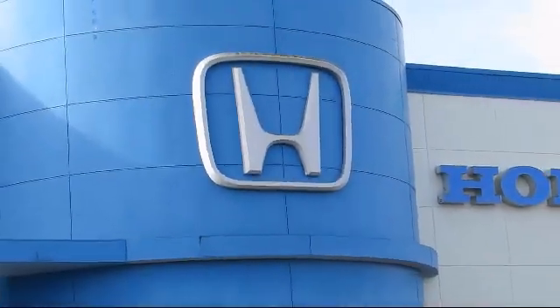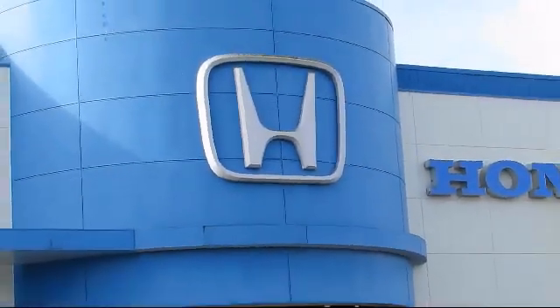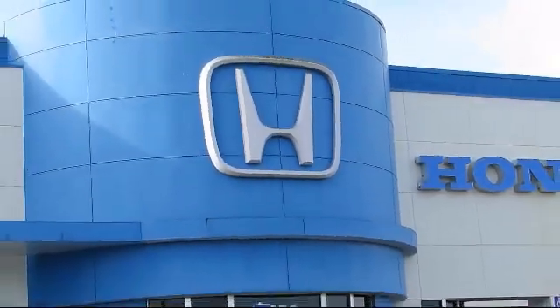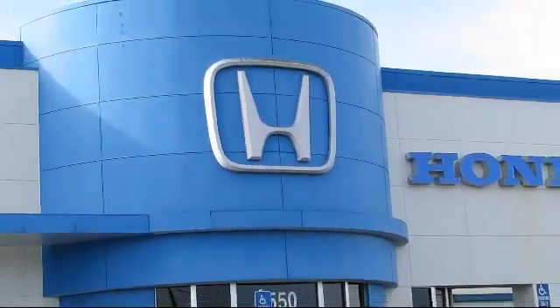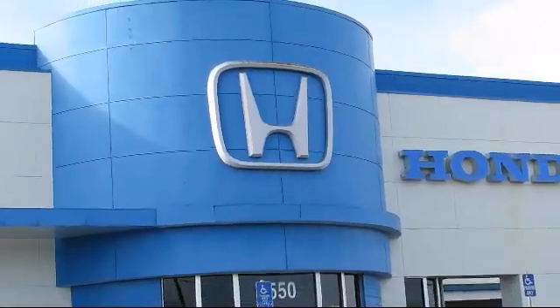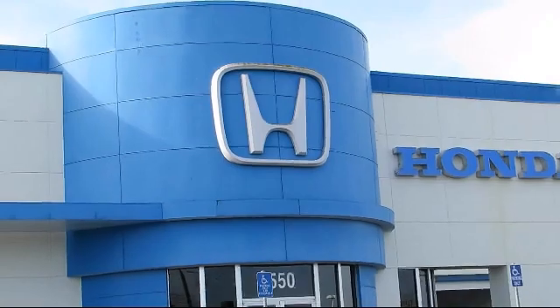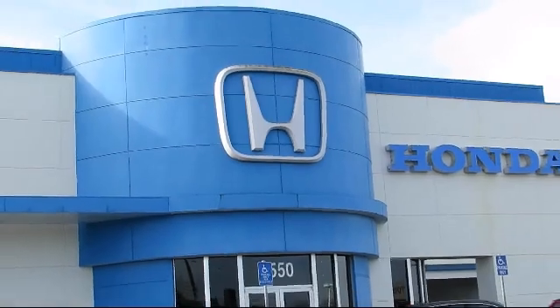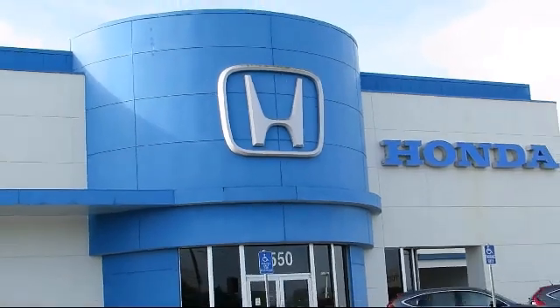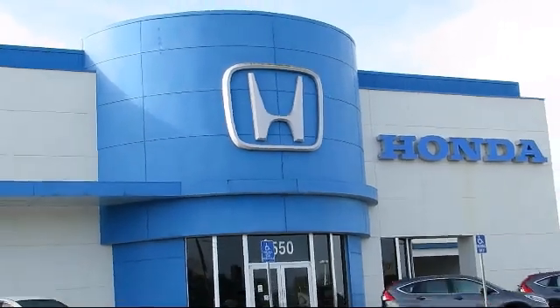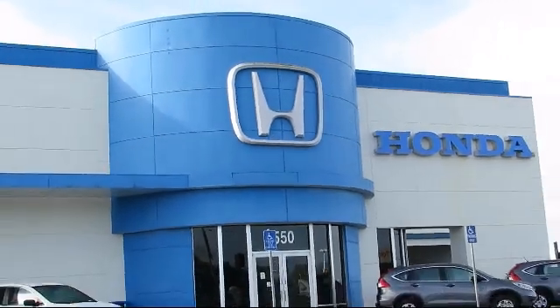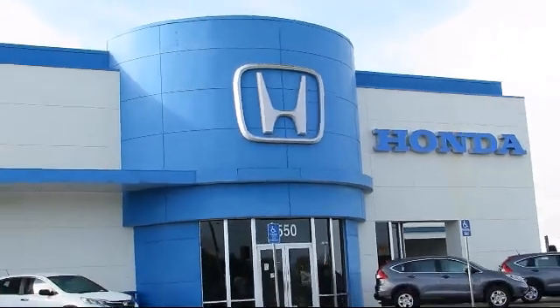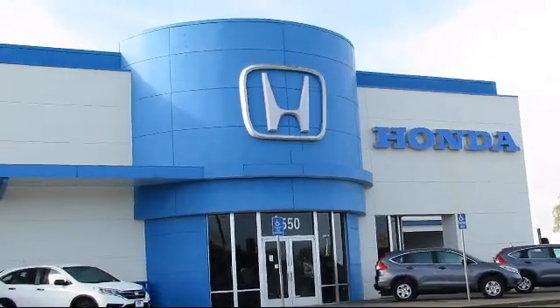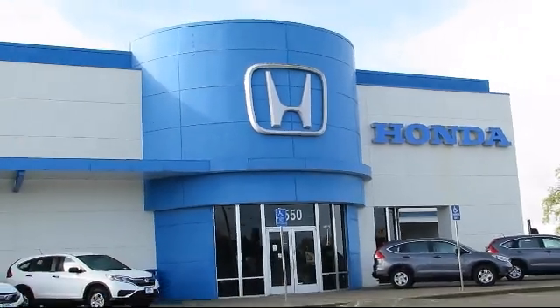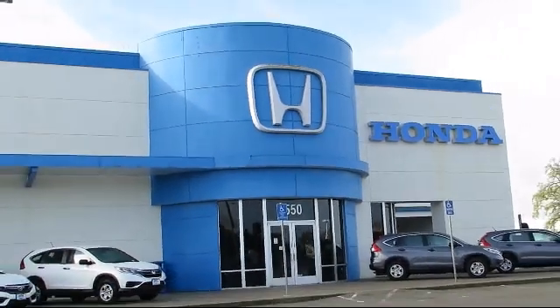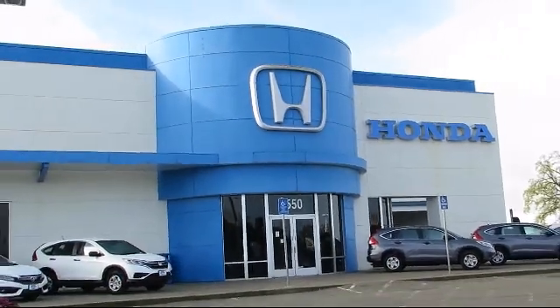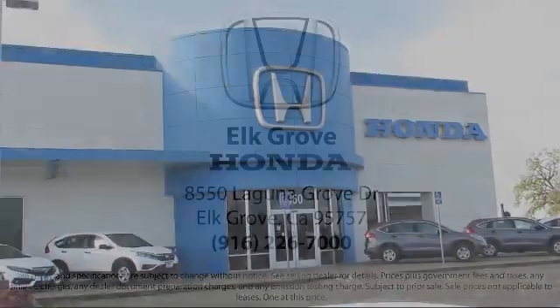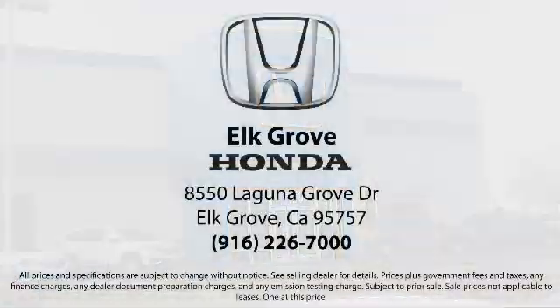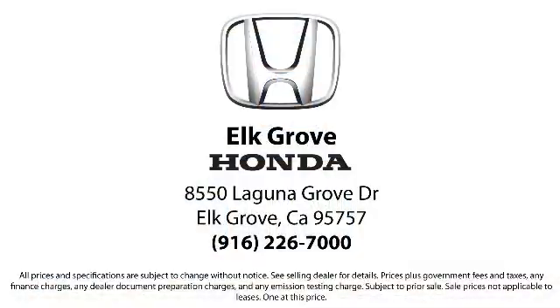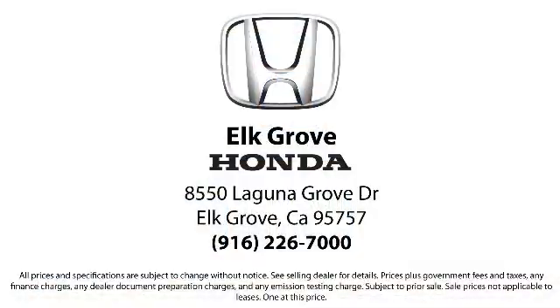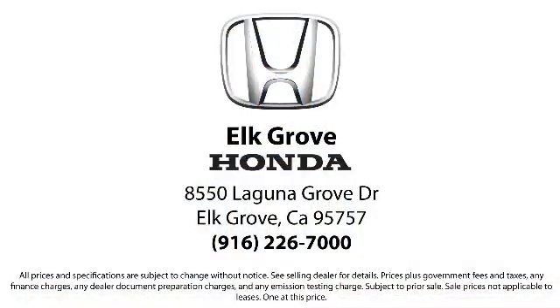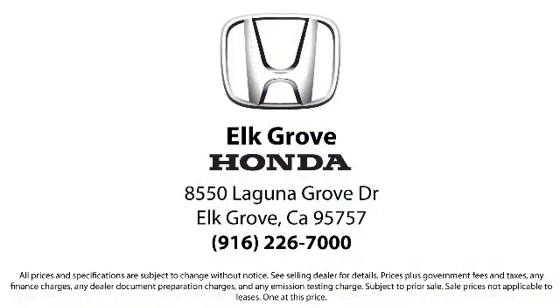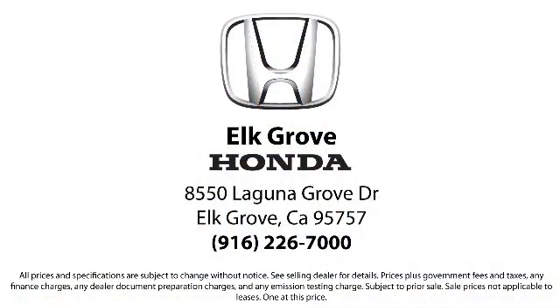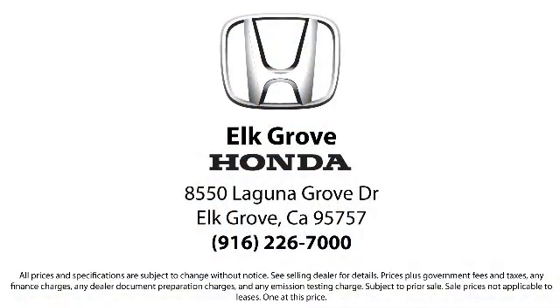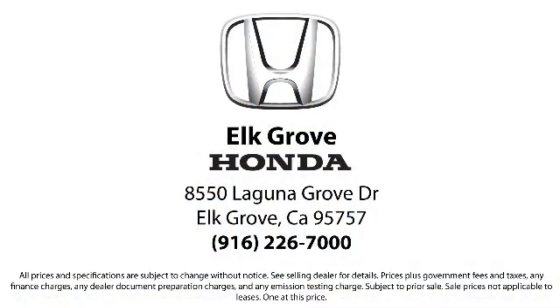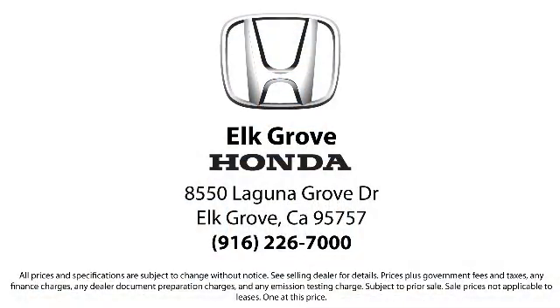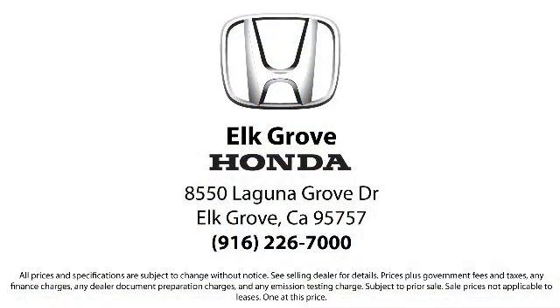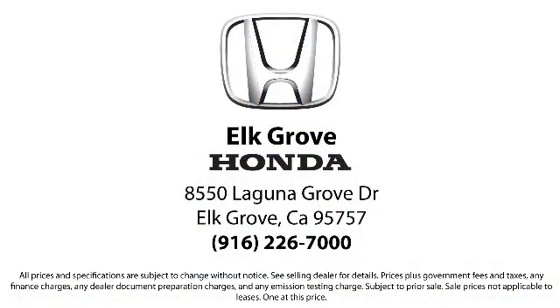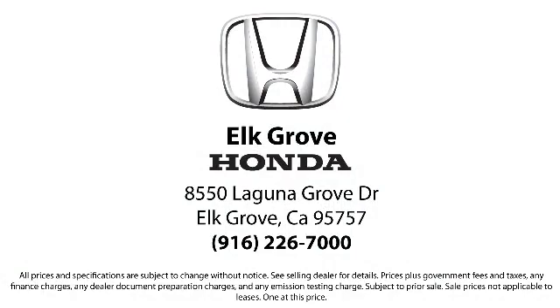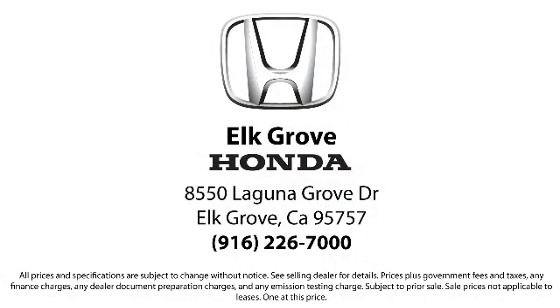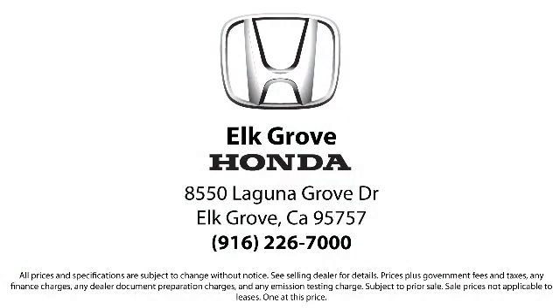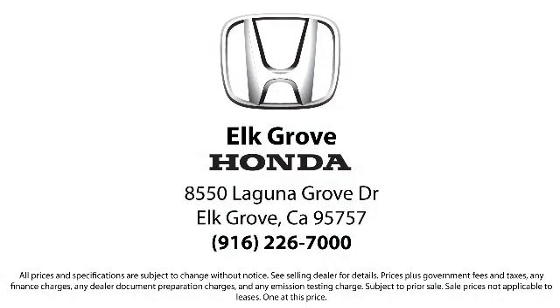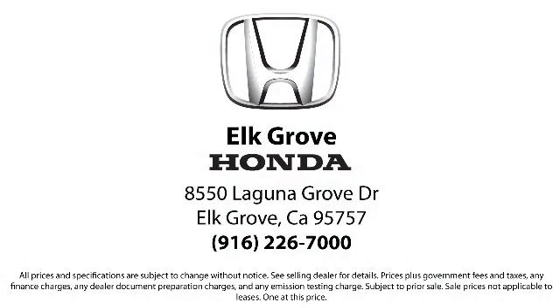Come see us today and experience the Elk Grove Honda difference. We're located at 8550 Laguna Grove in the Elk Grove Auto Mall.